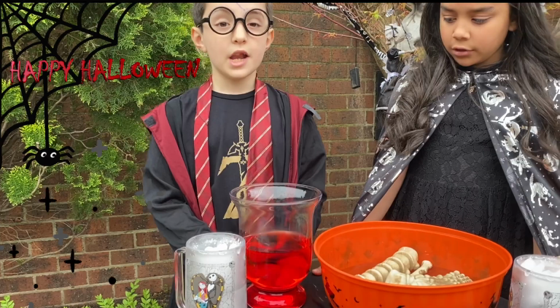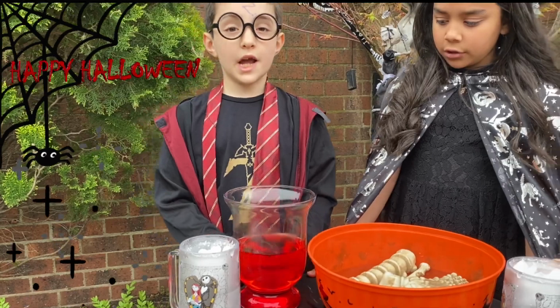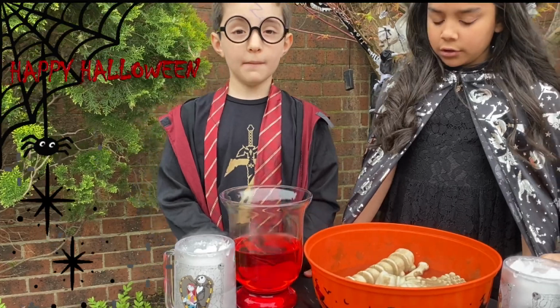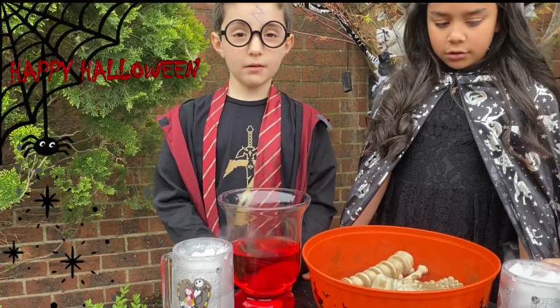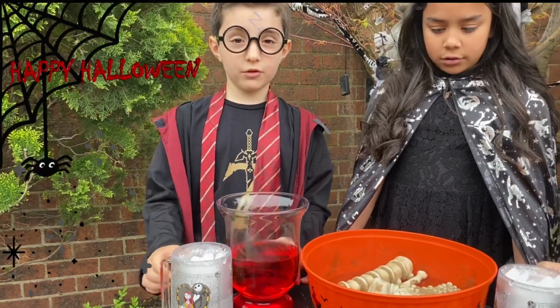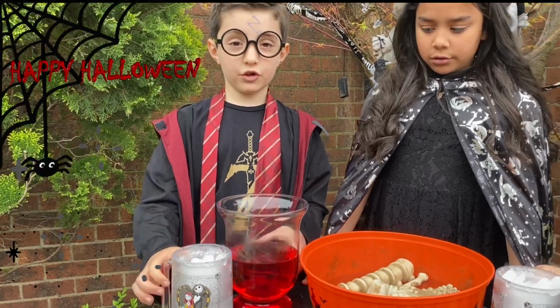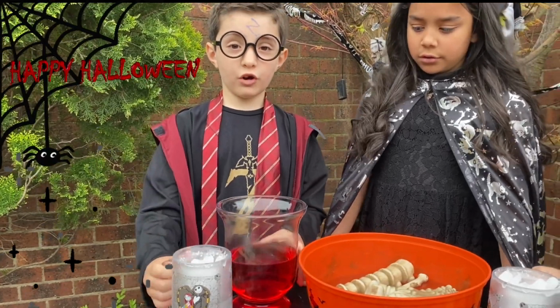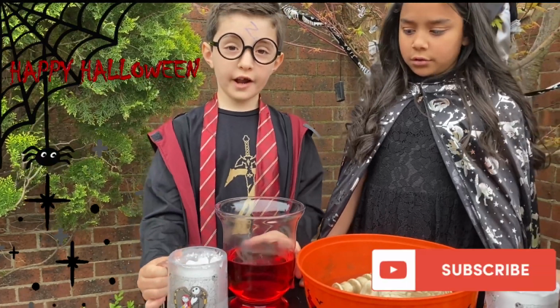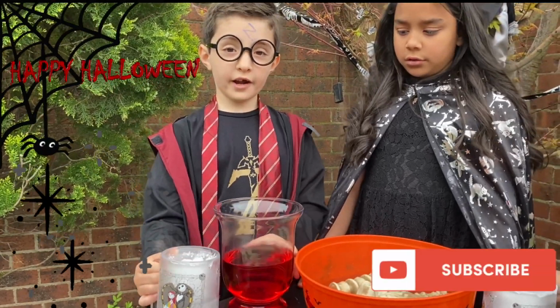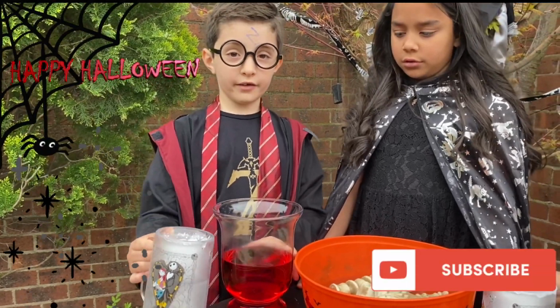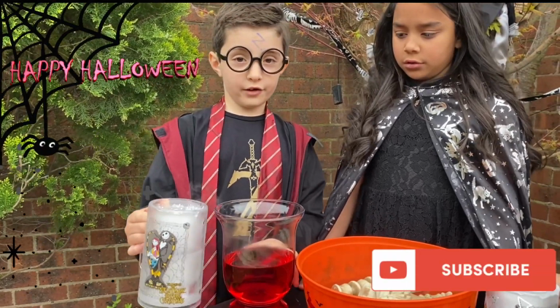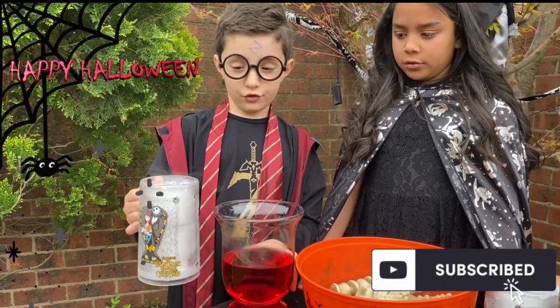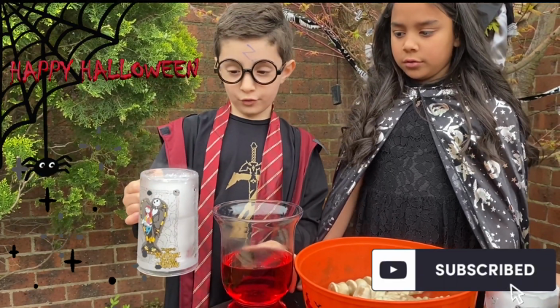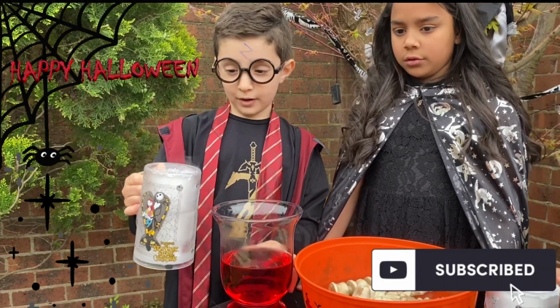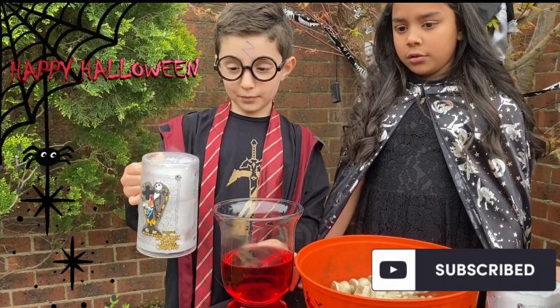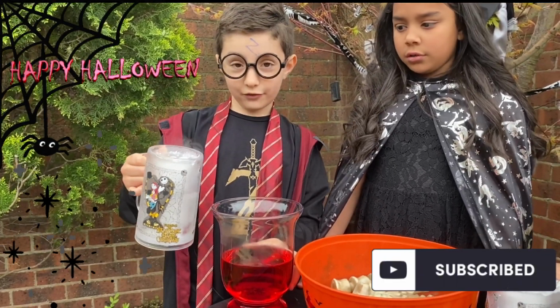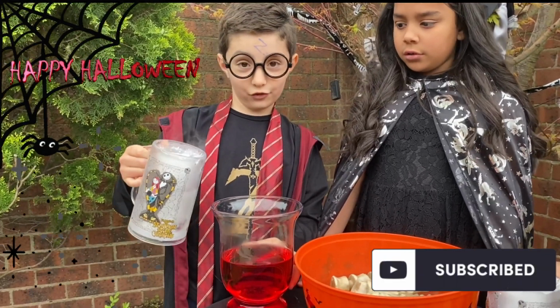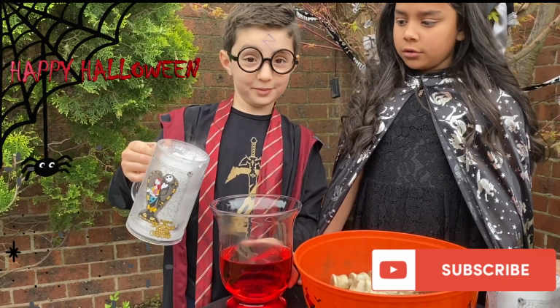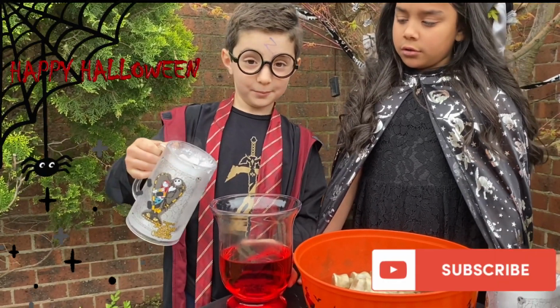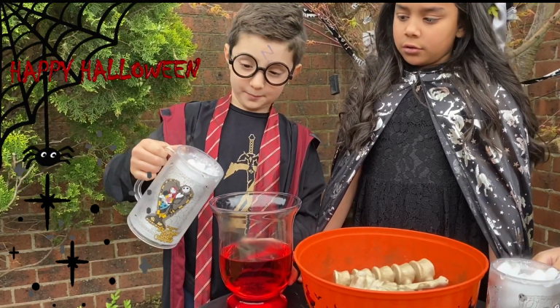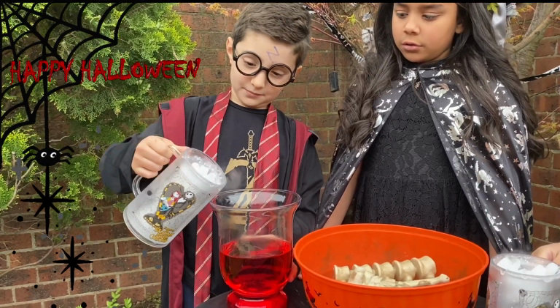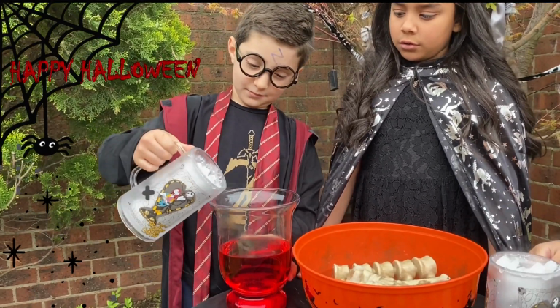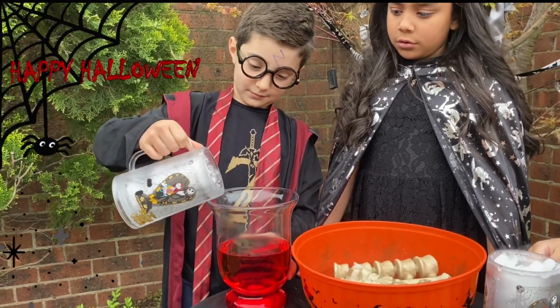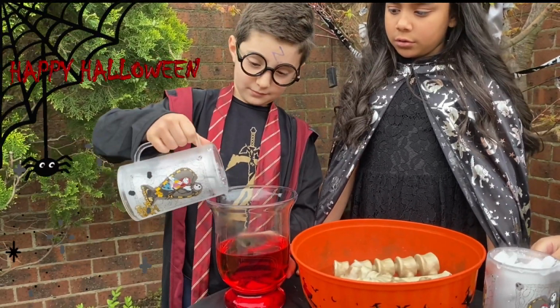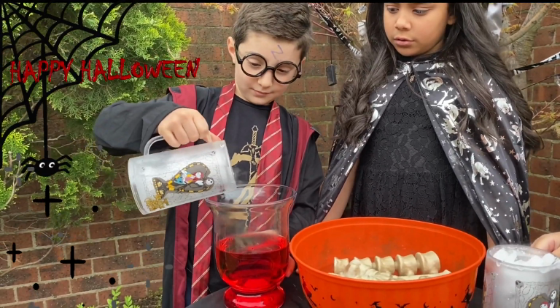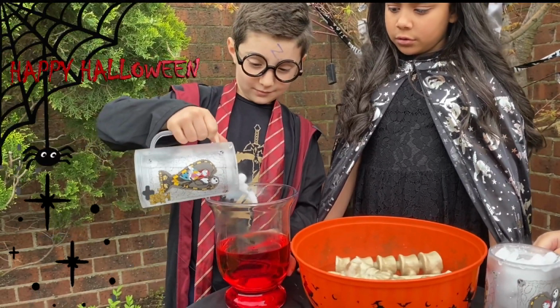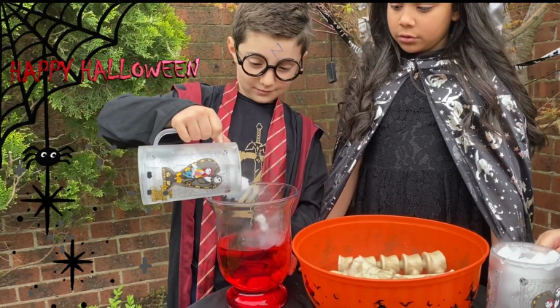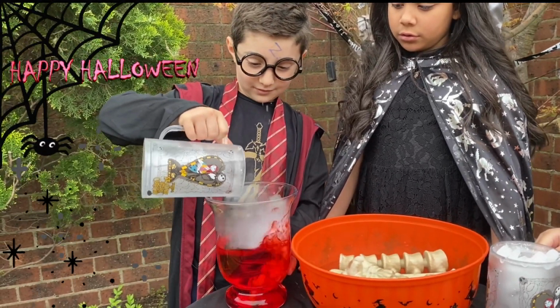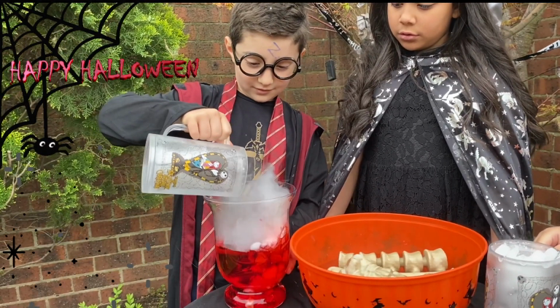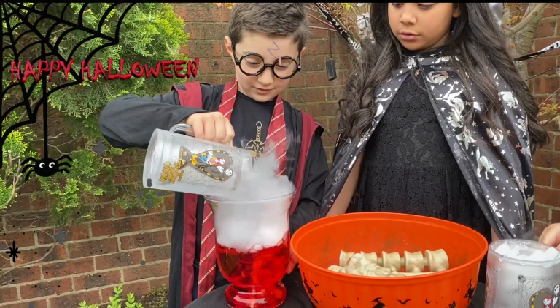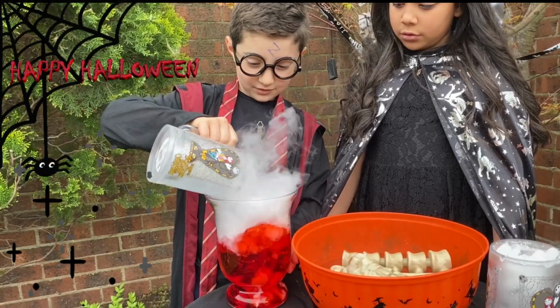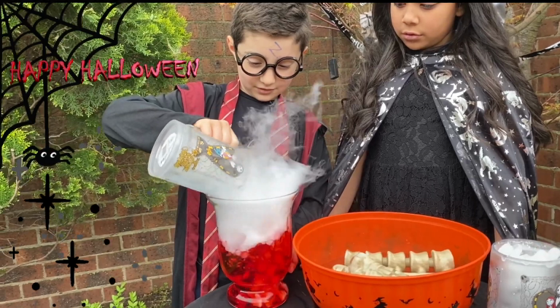I'm going to put the dry ice into my blood soup. Whoa!